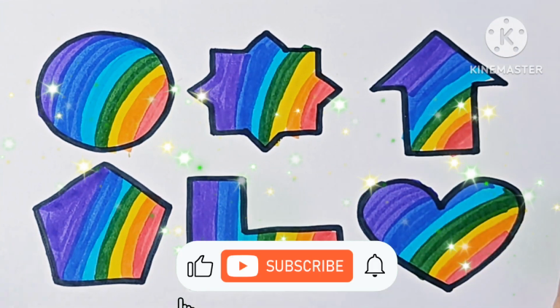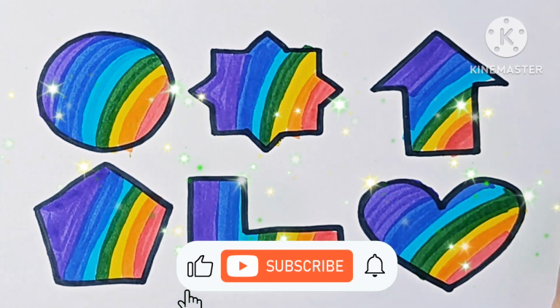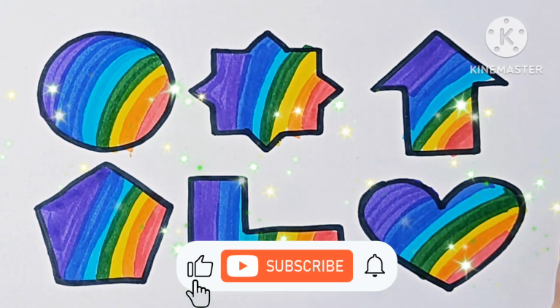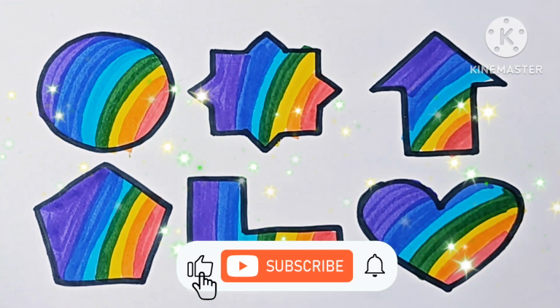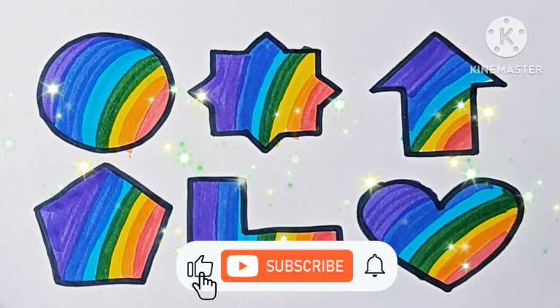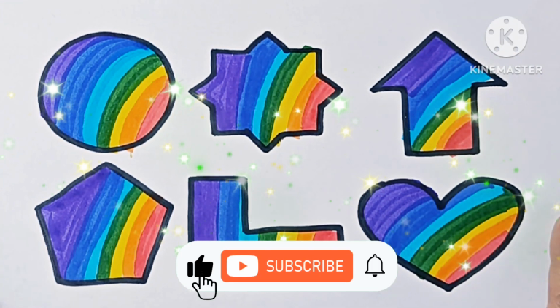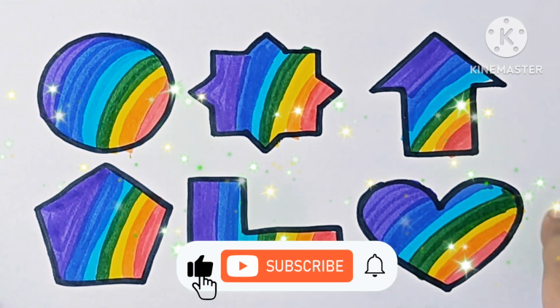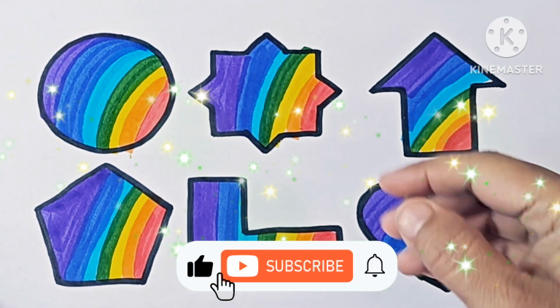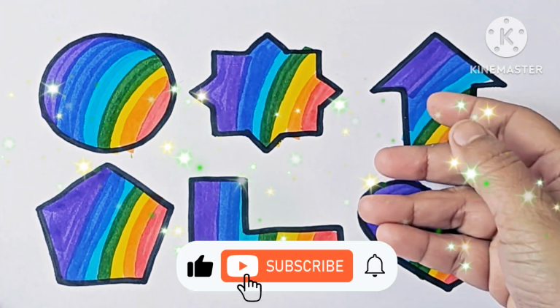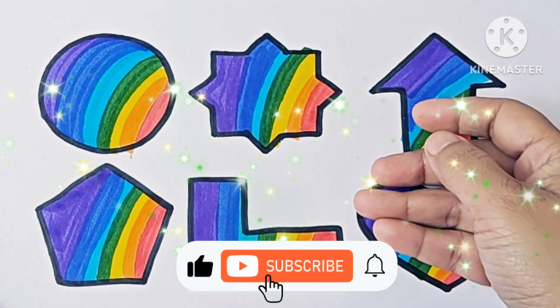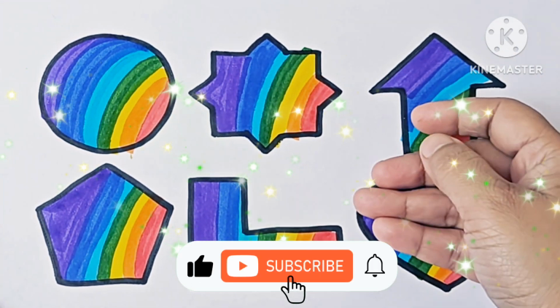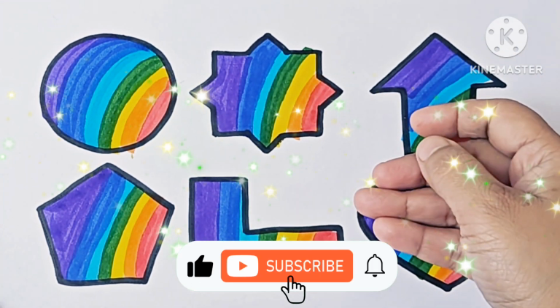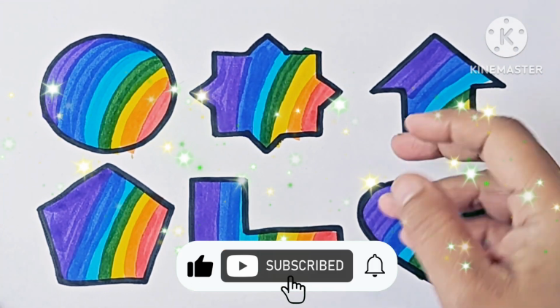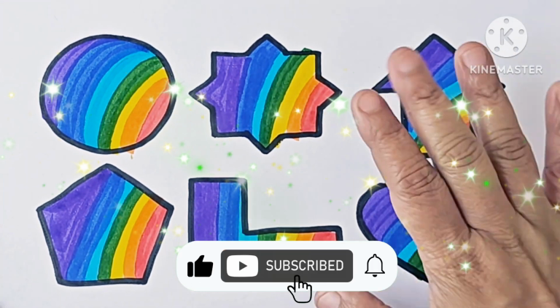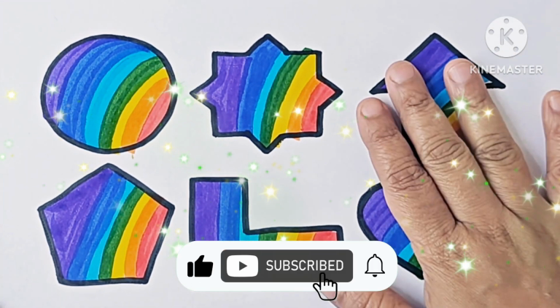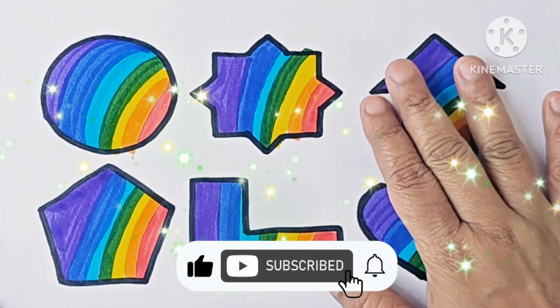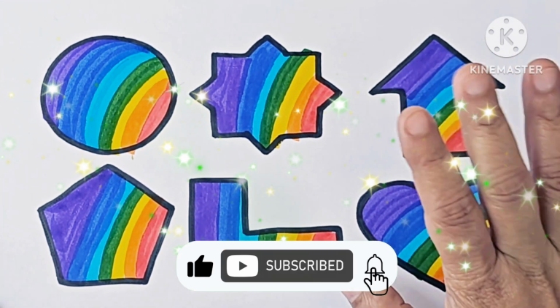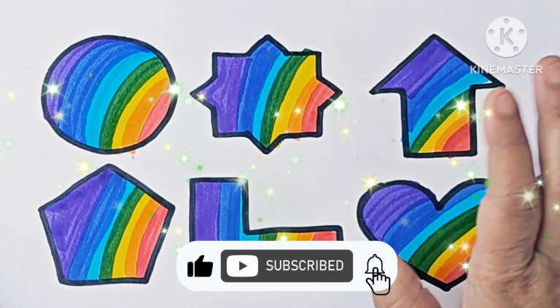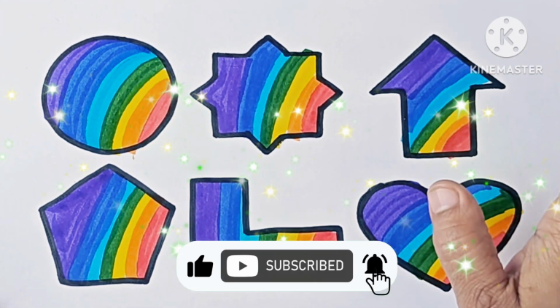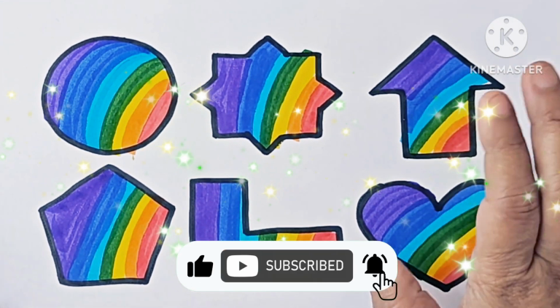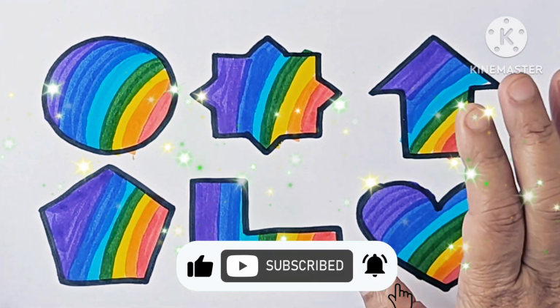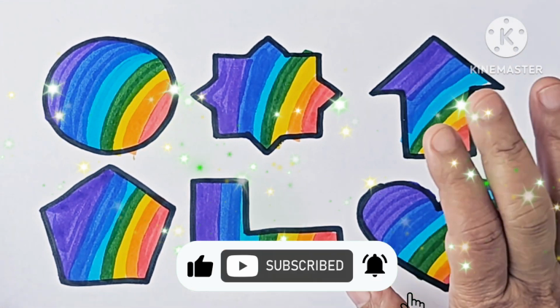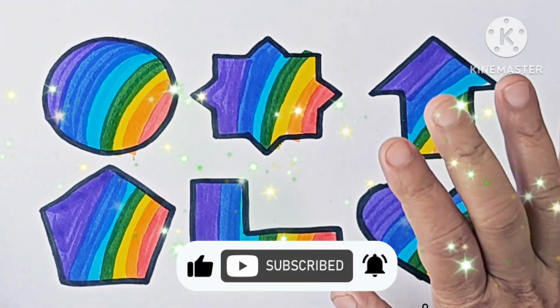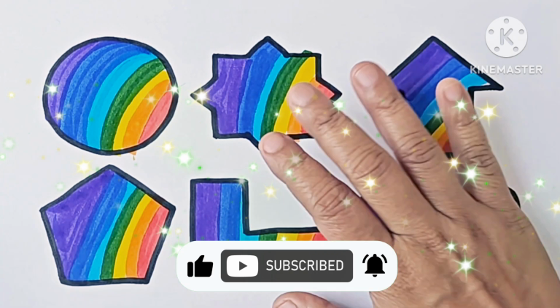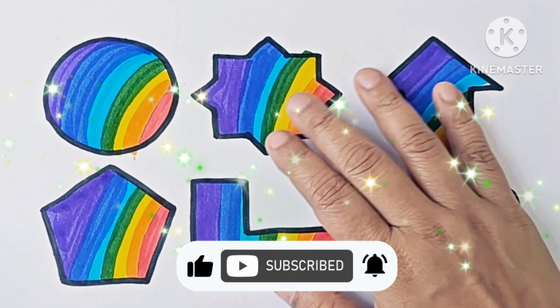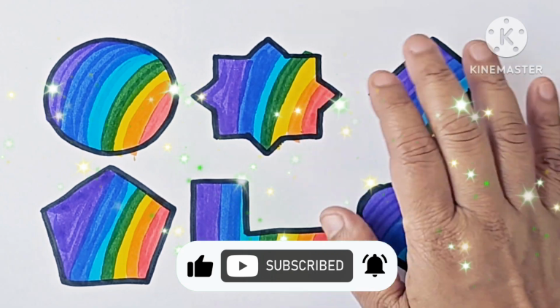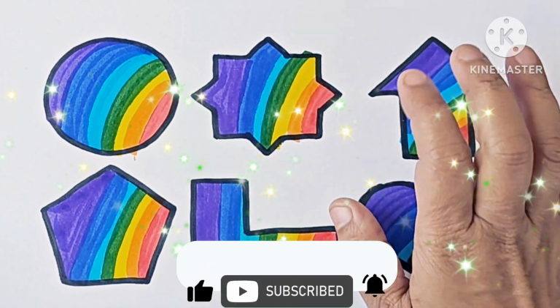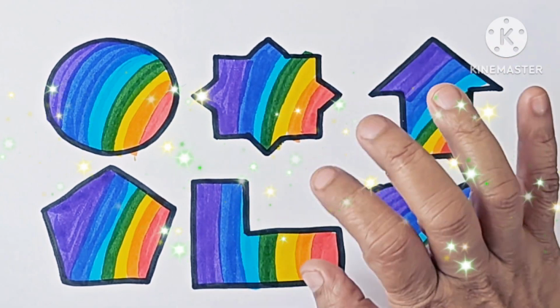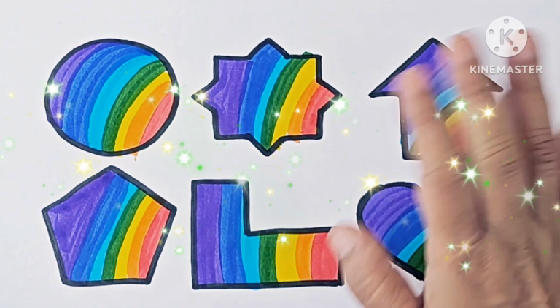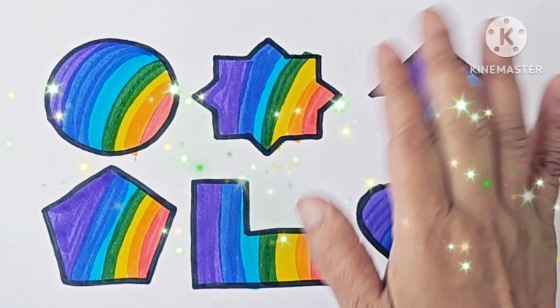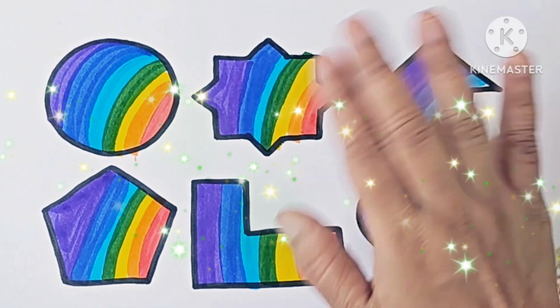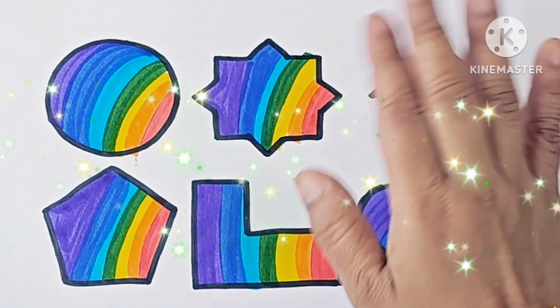Please like and subscribe. See you in the next video. Till then, keep learning. Bye bye!